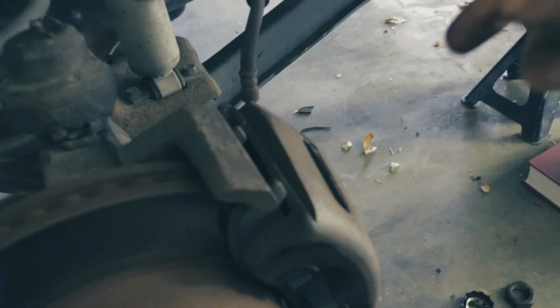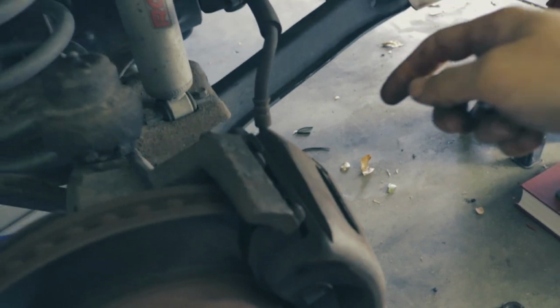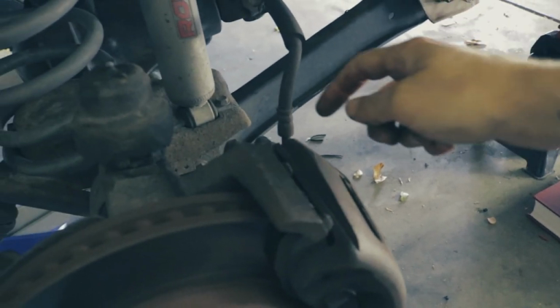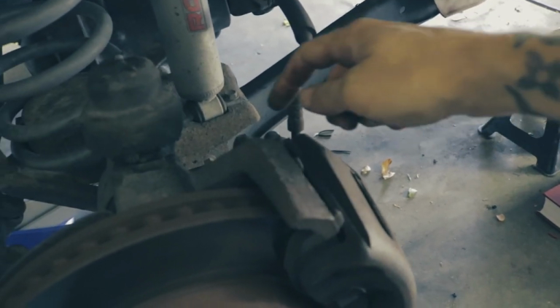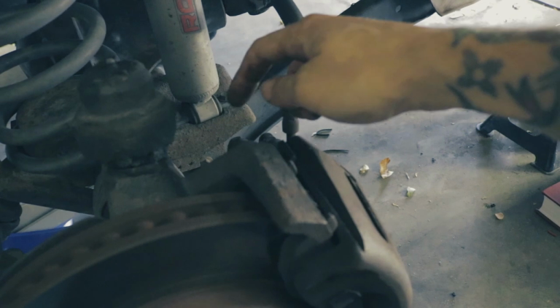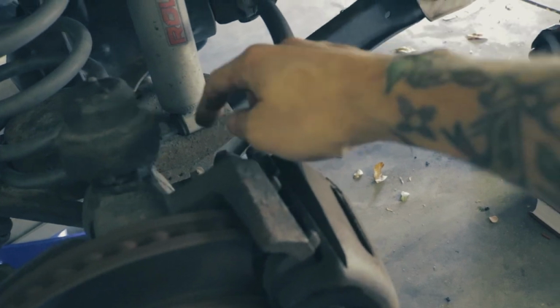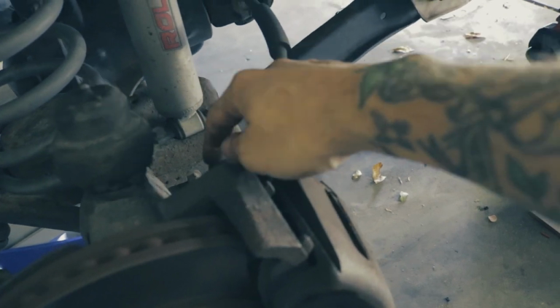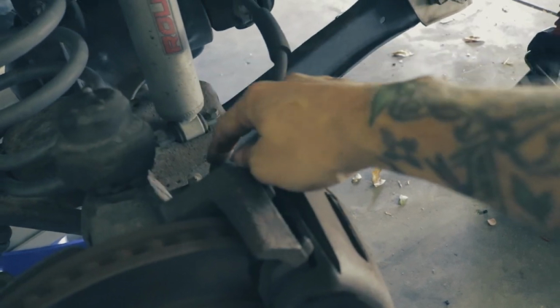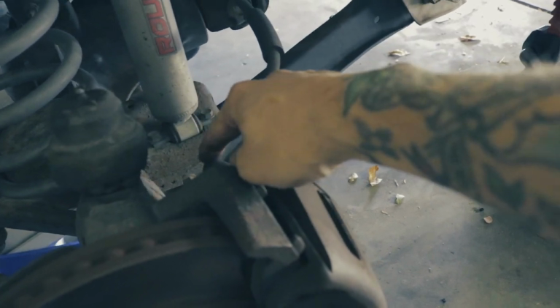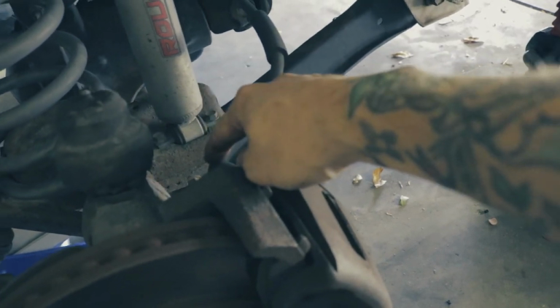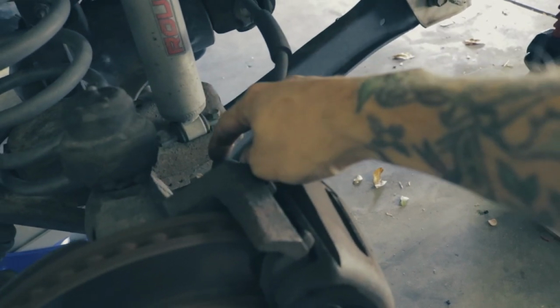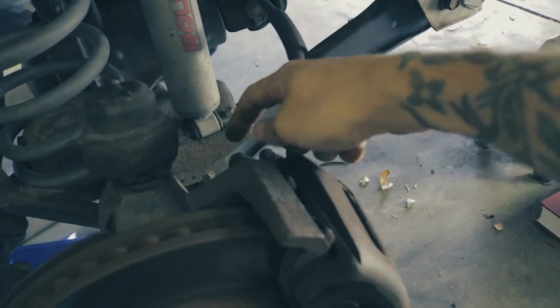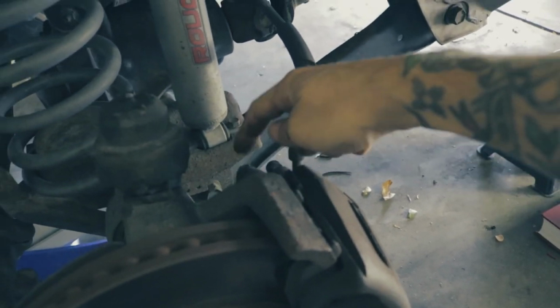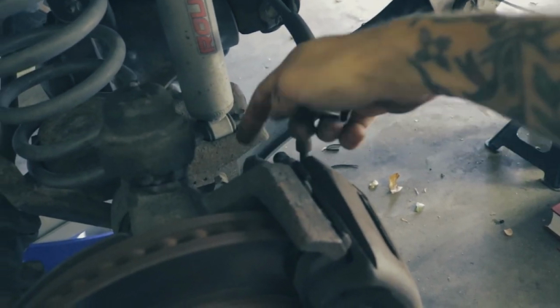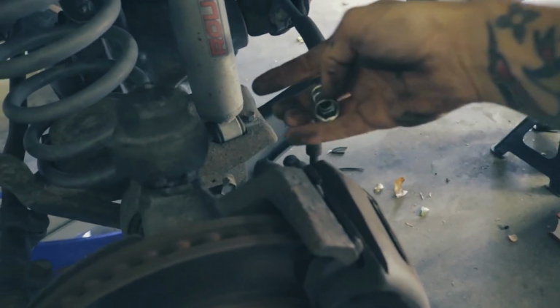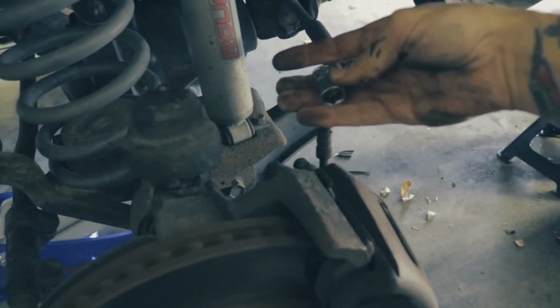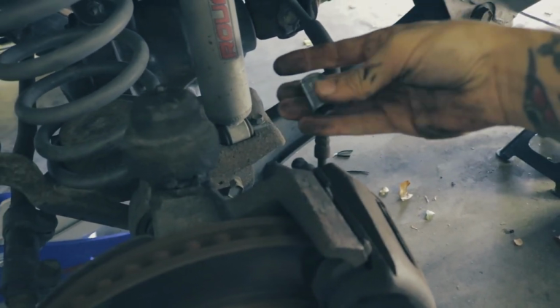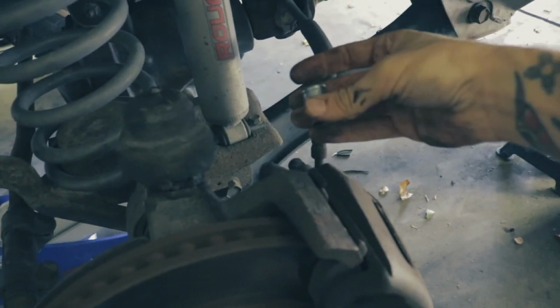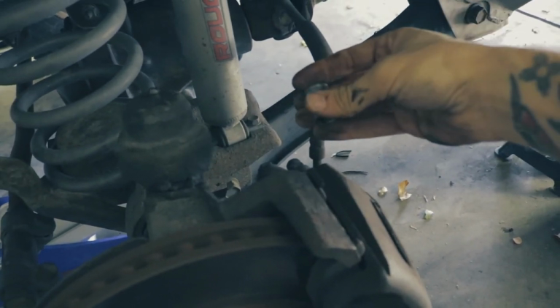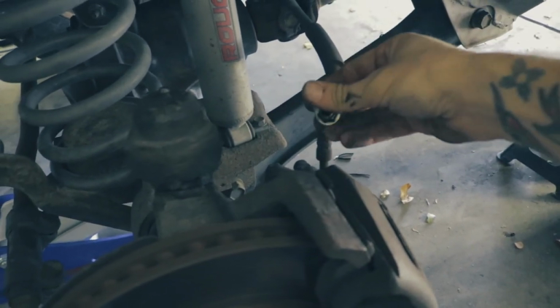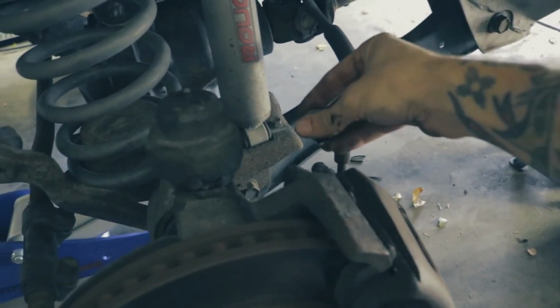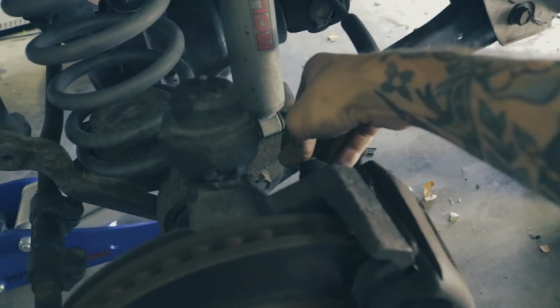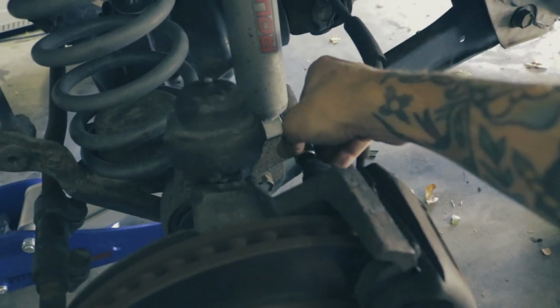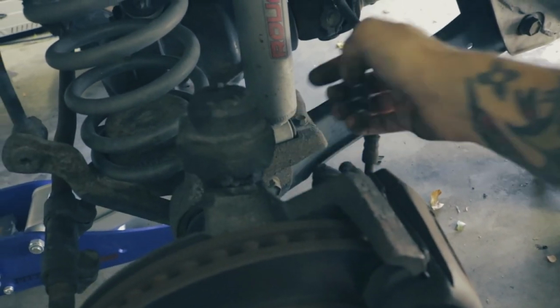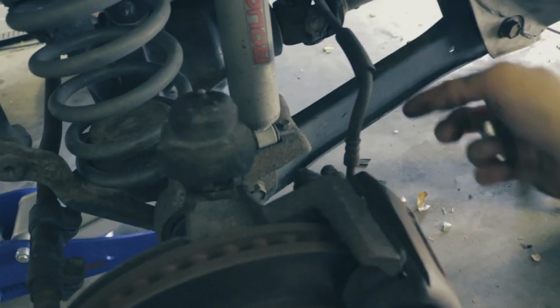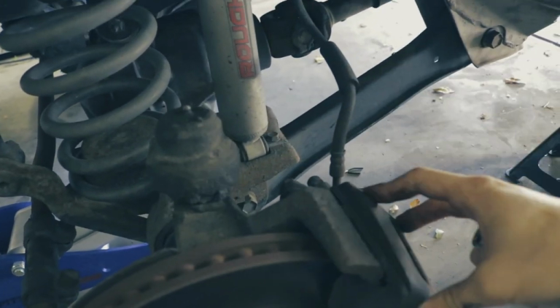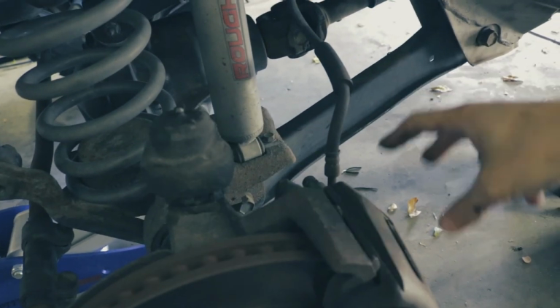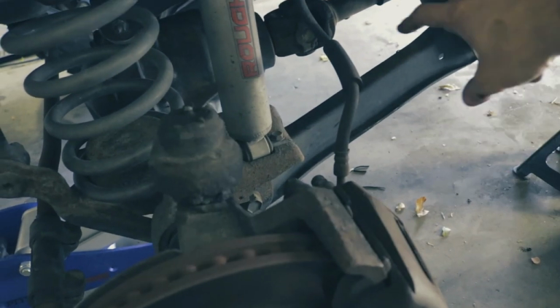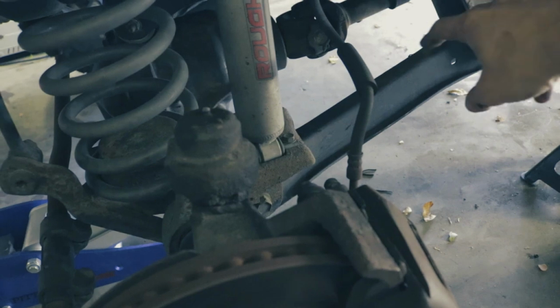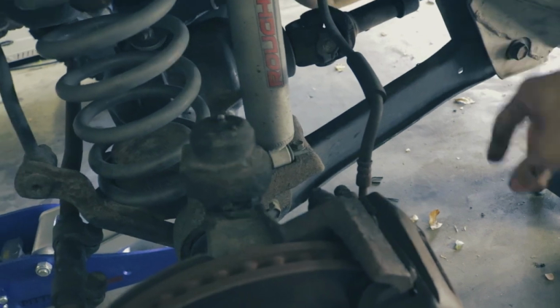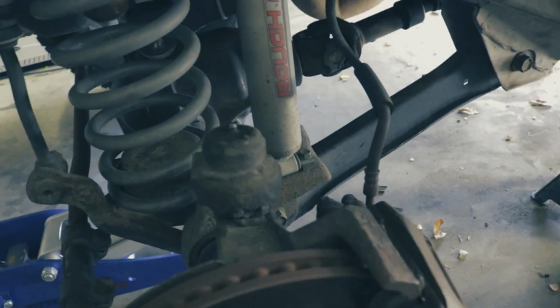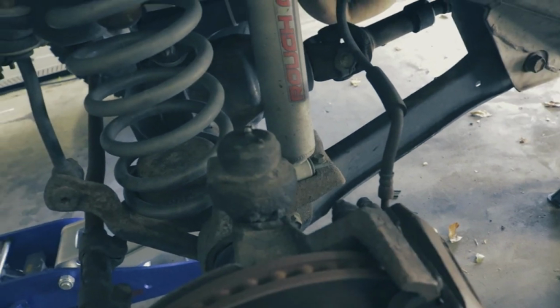Now I'm going to take off these two caliper bolts — they're both 13 millimeter bolts. Once you get that off you can move that out of the way.